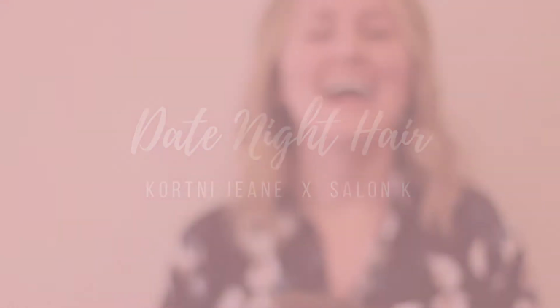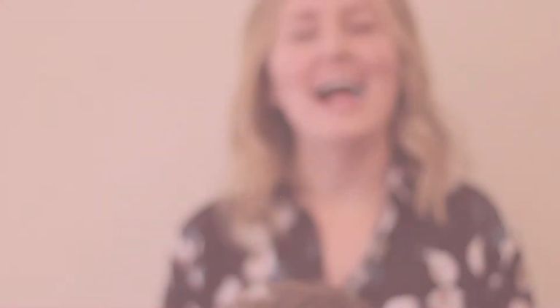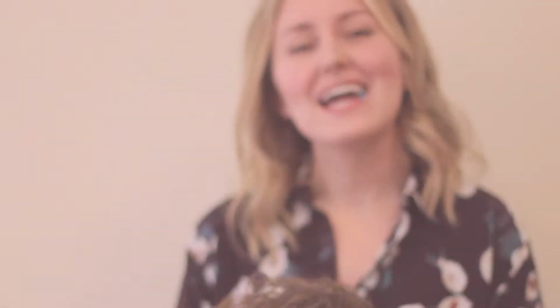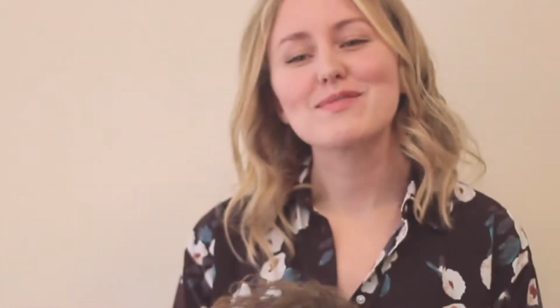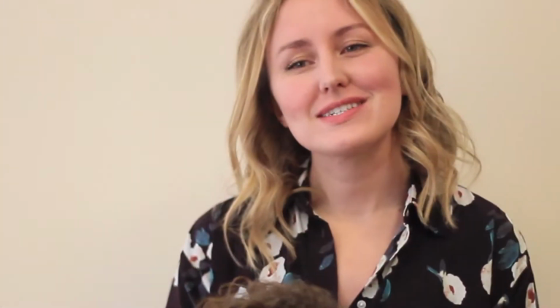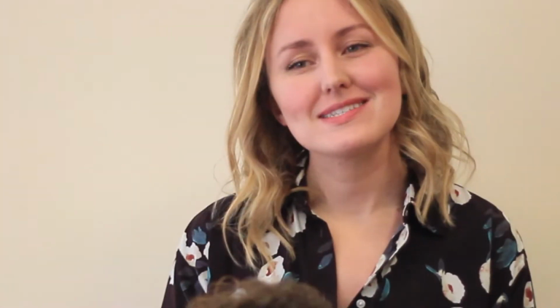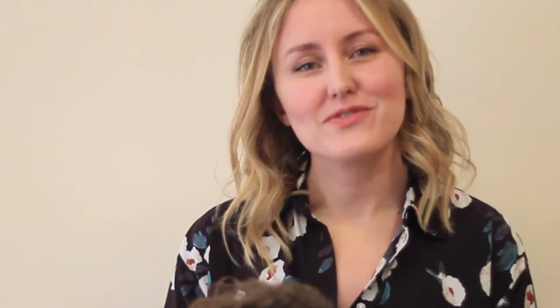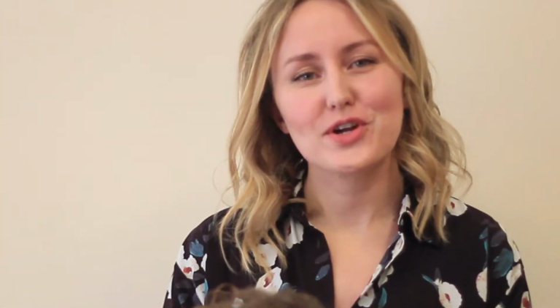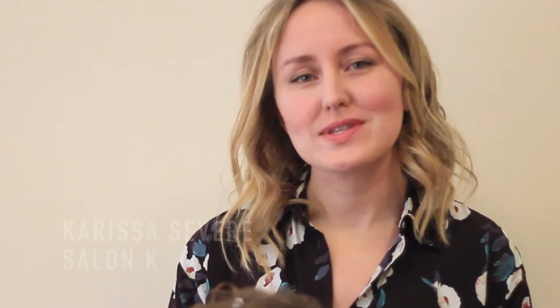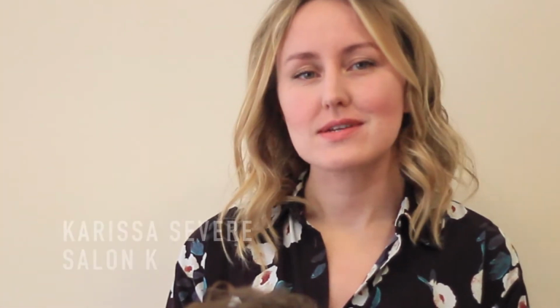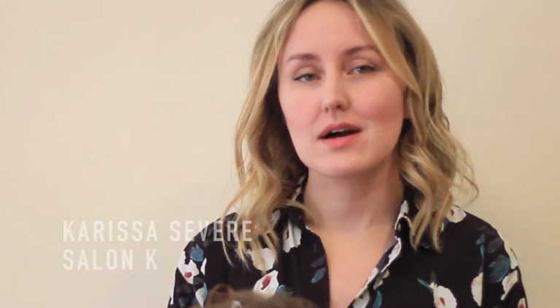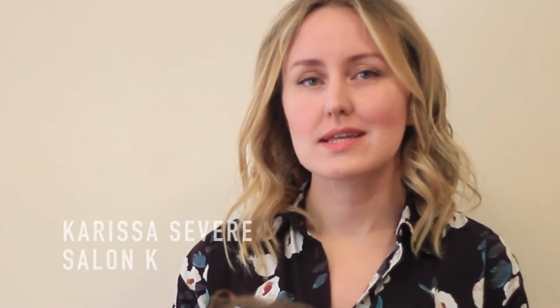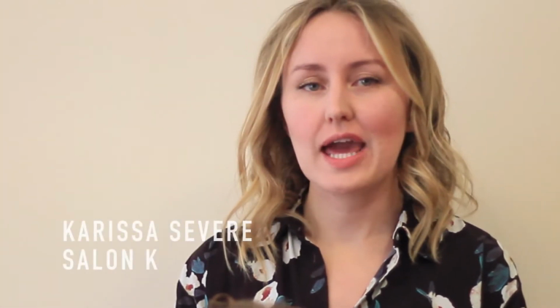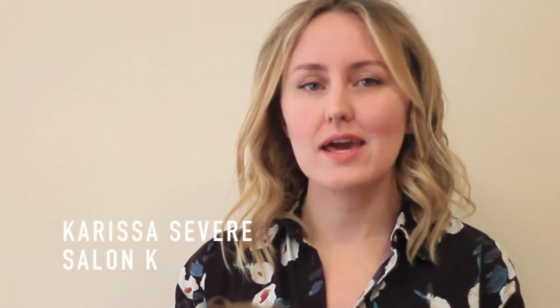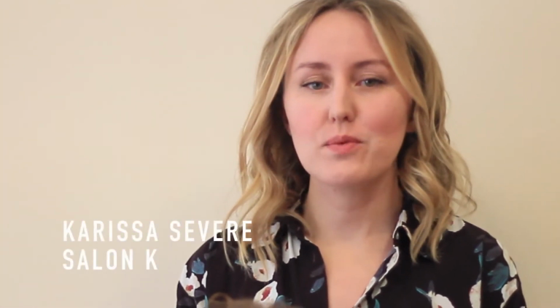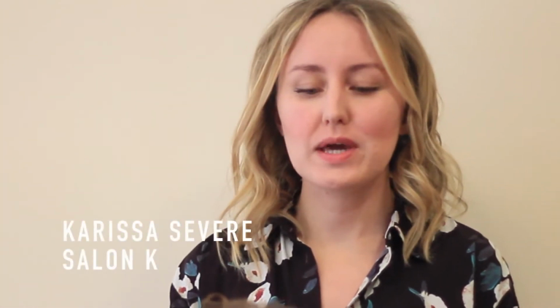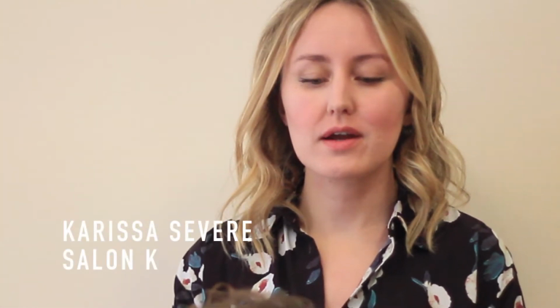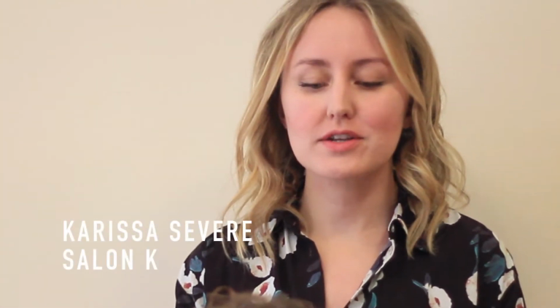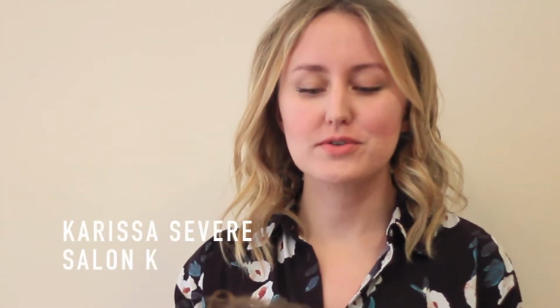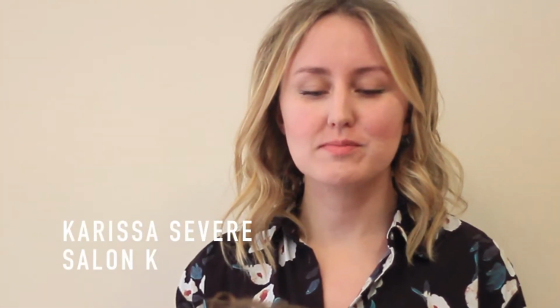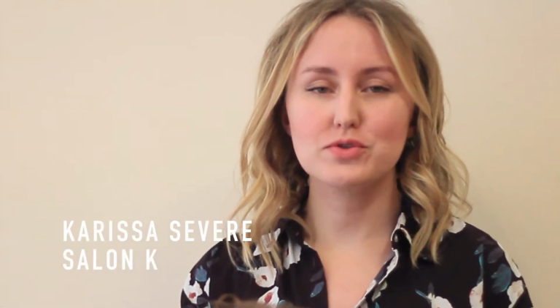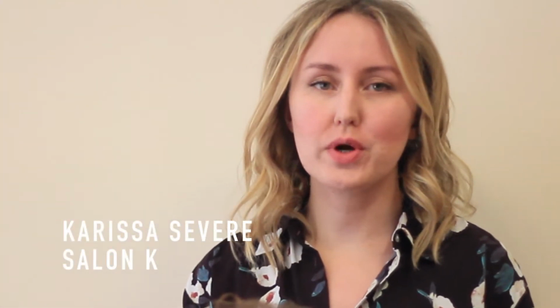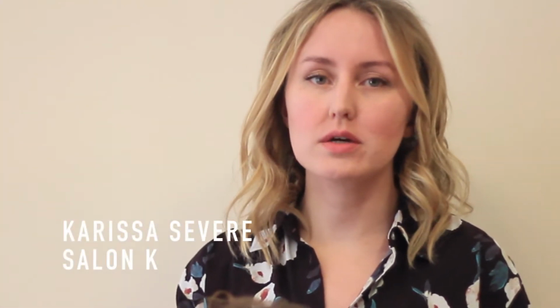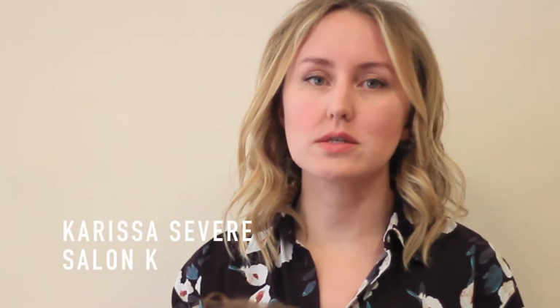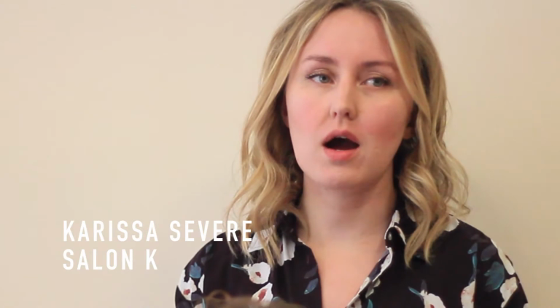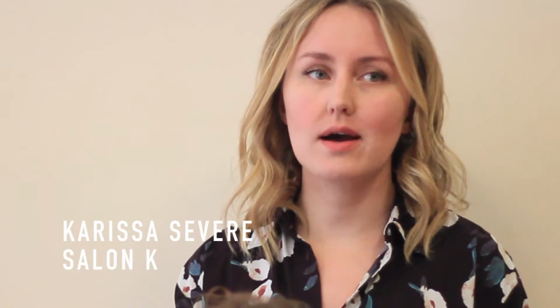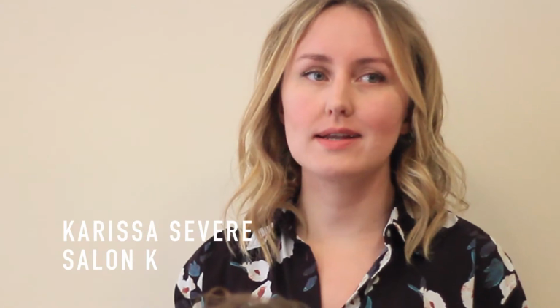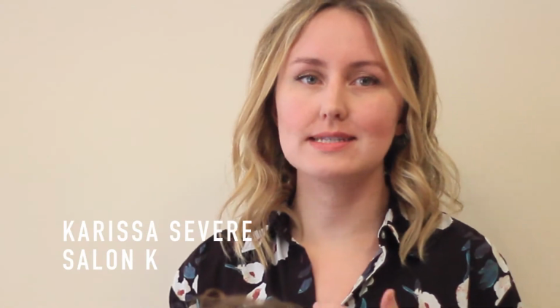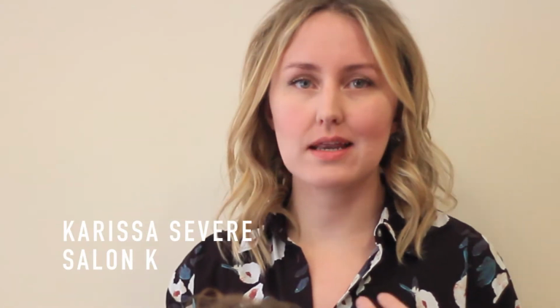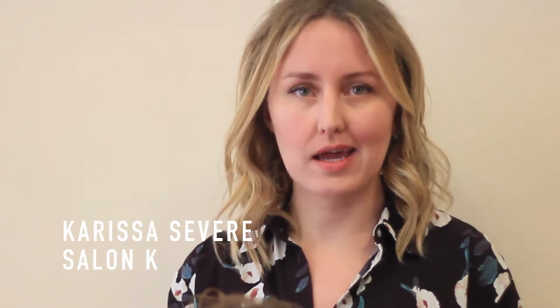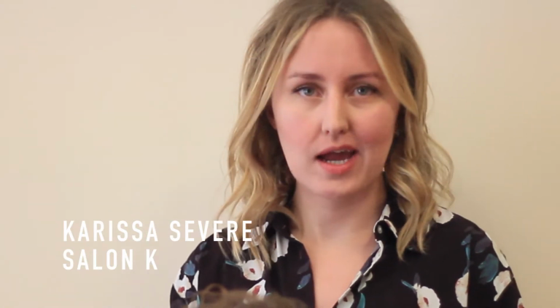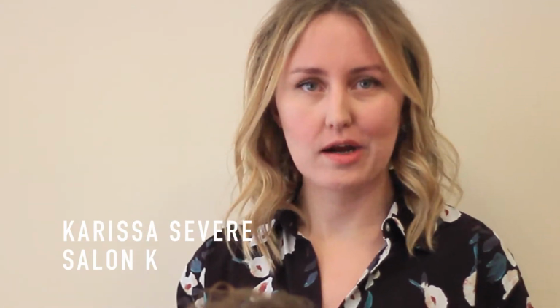Hi, I'm Harissa Sevier with Salon K. We are going to do some tutorials on date night pairs.